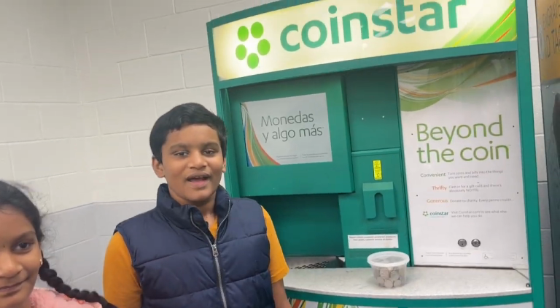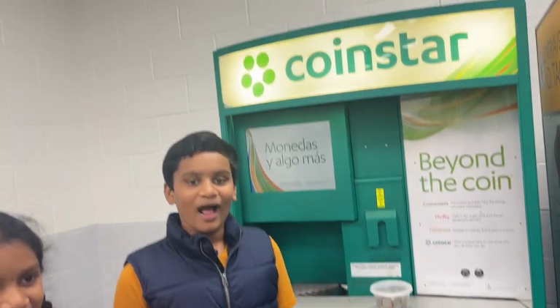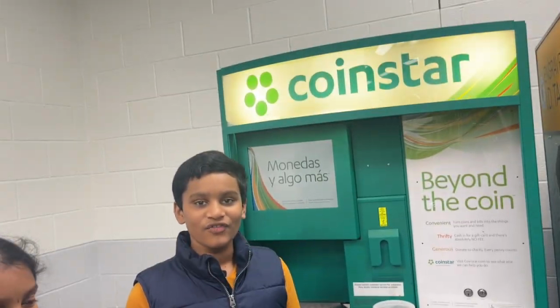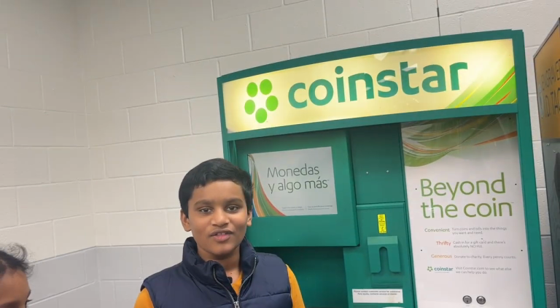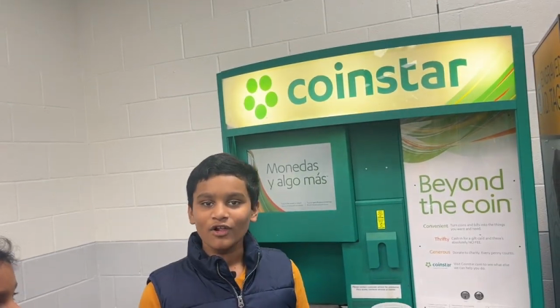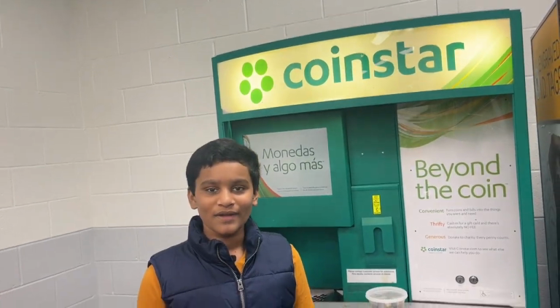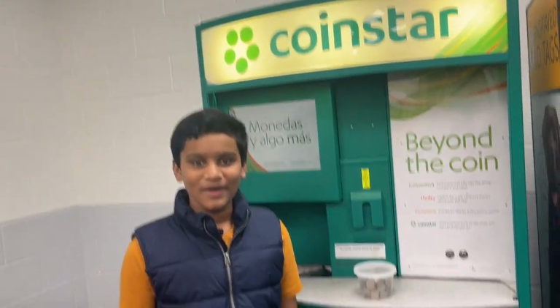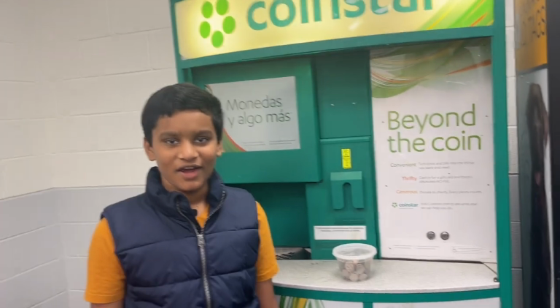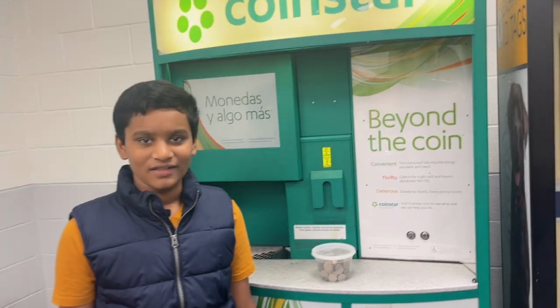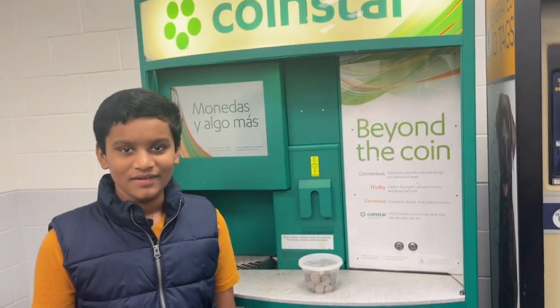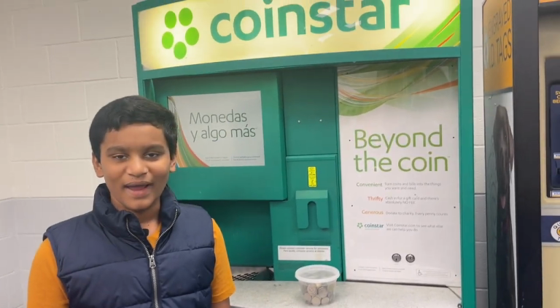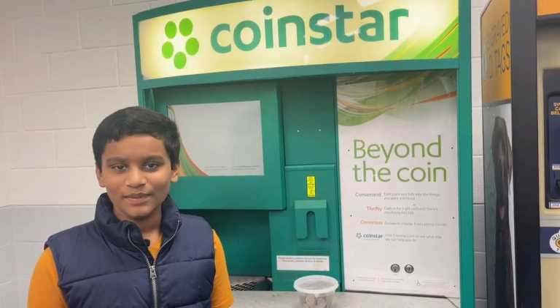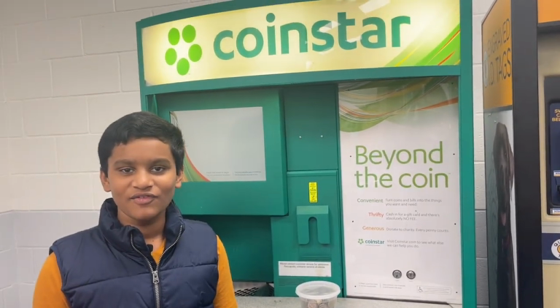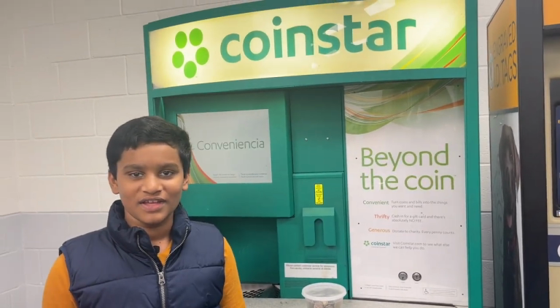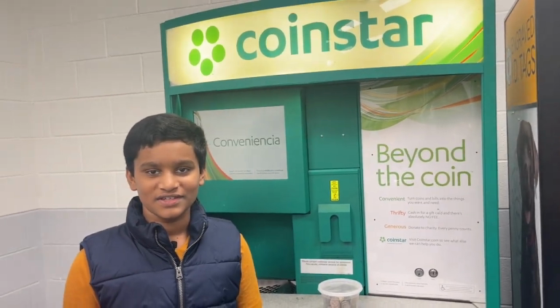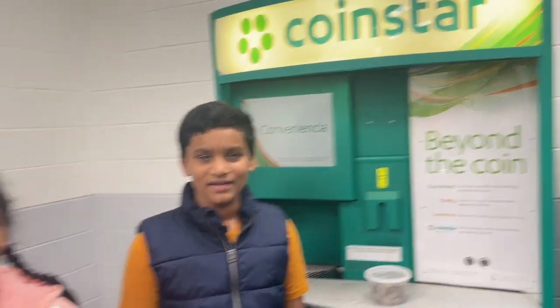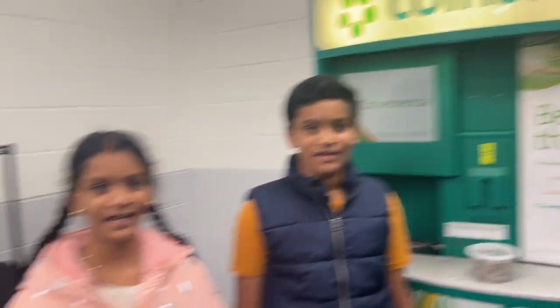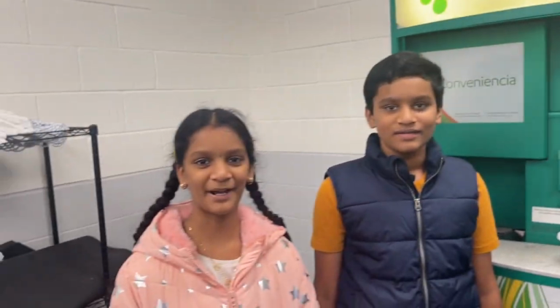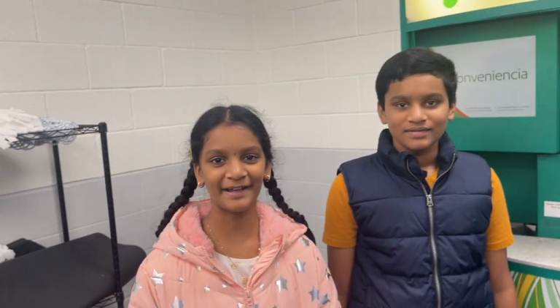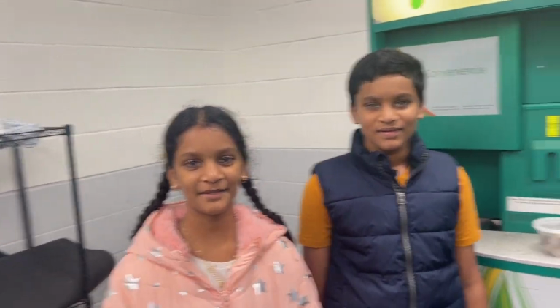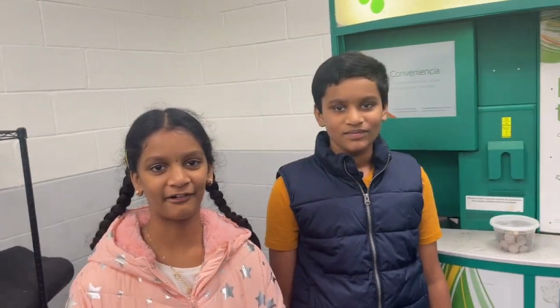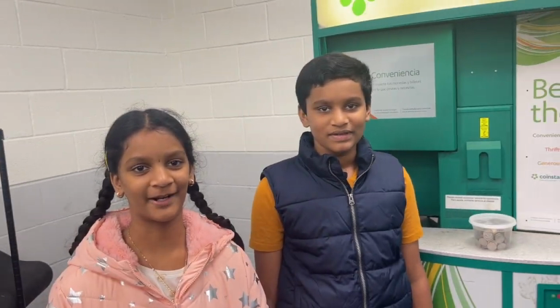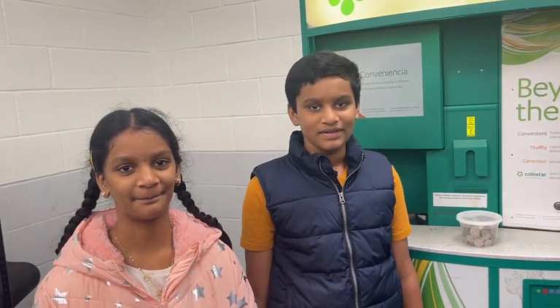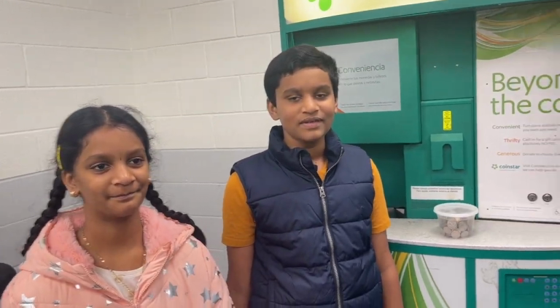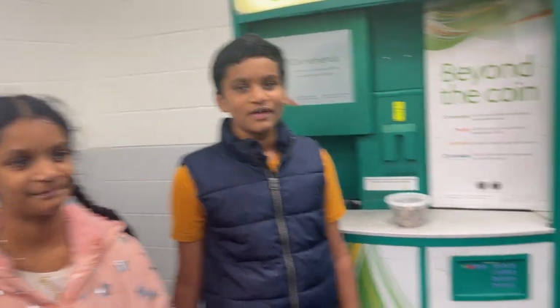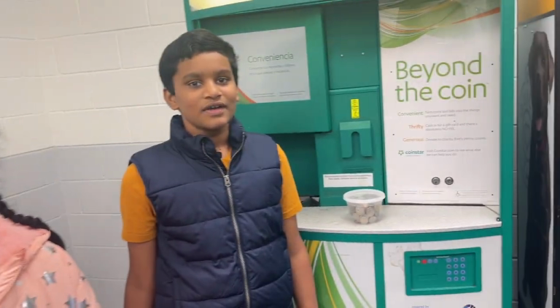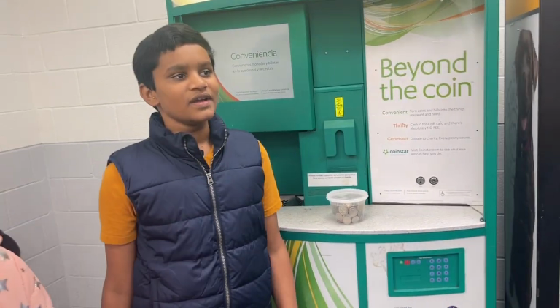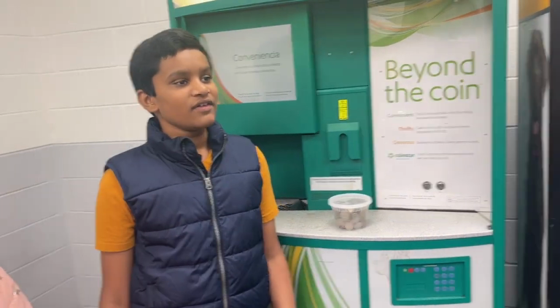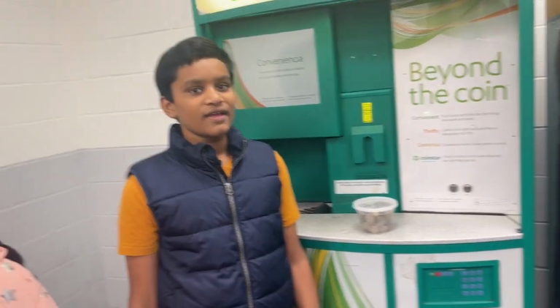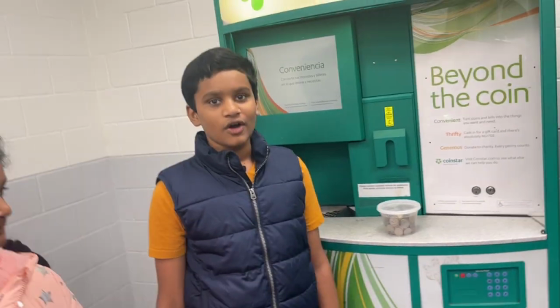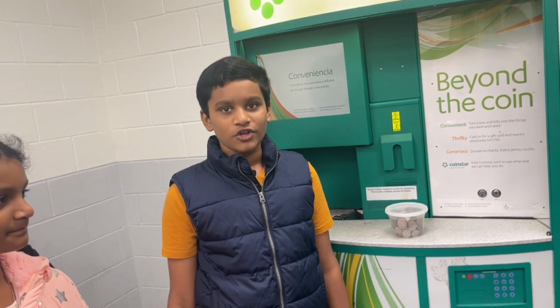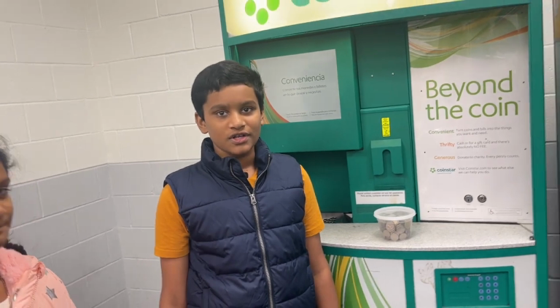Hello friends, welcome back to my channel. My name is Vijesh and my name is Bhavadana. Today we are at Coinstar.